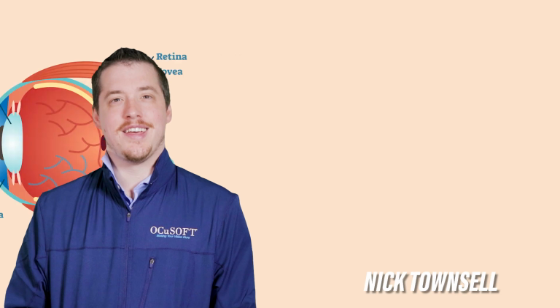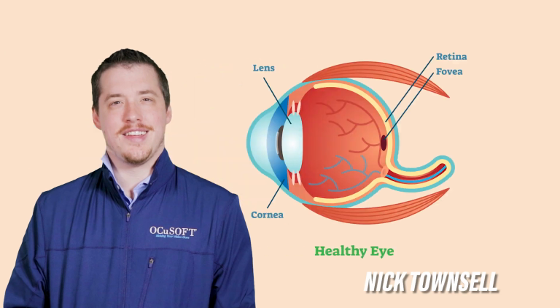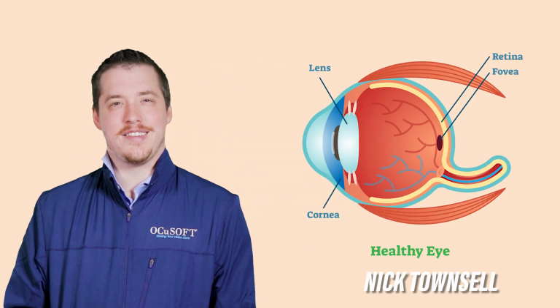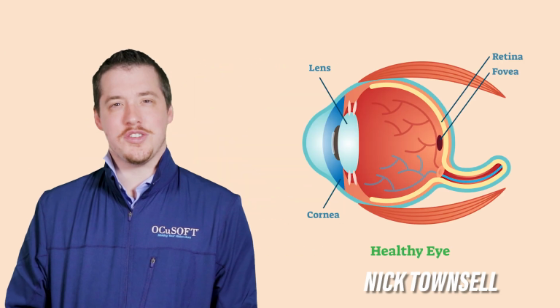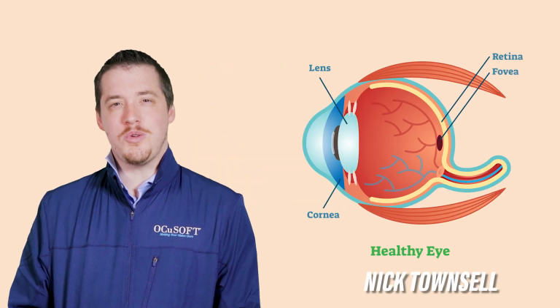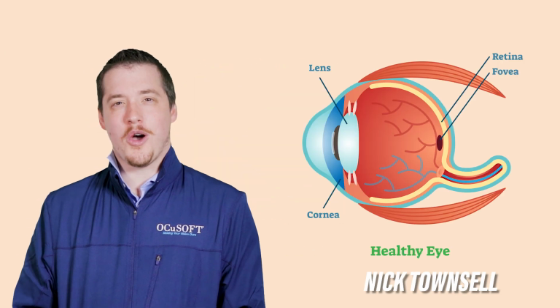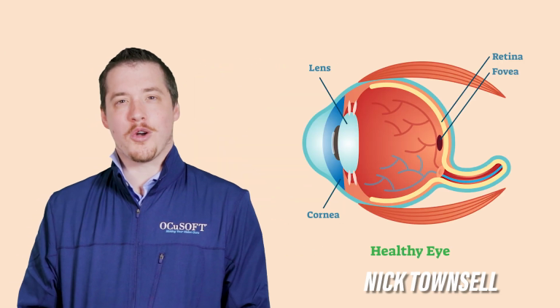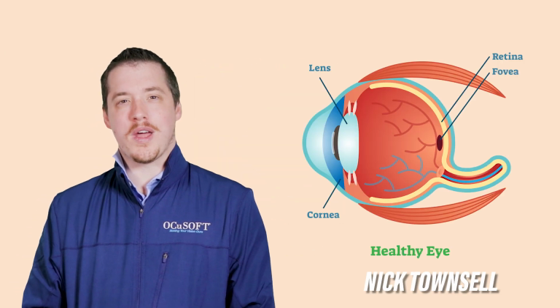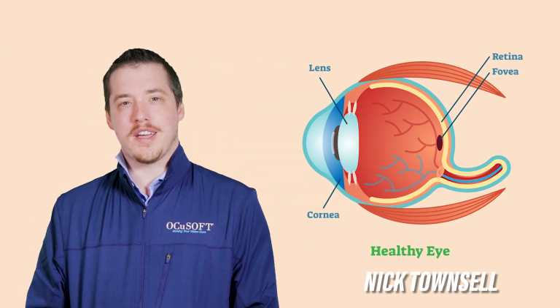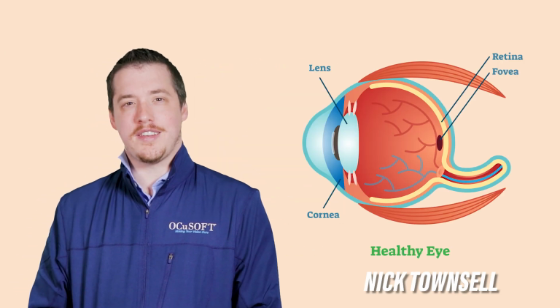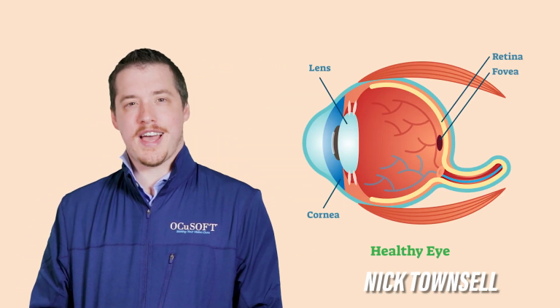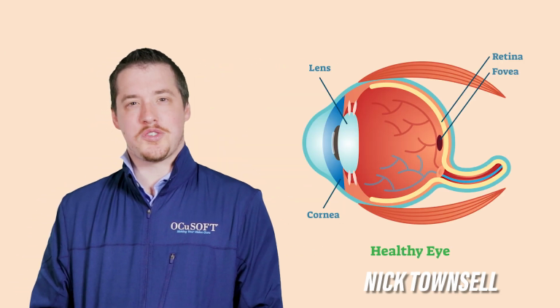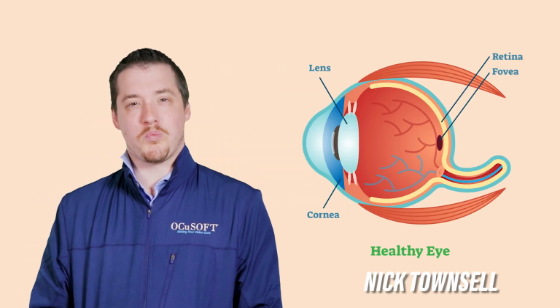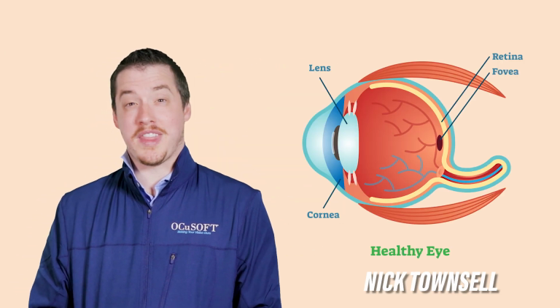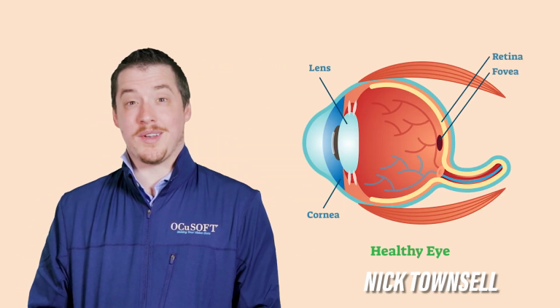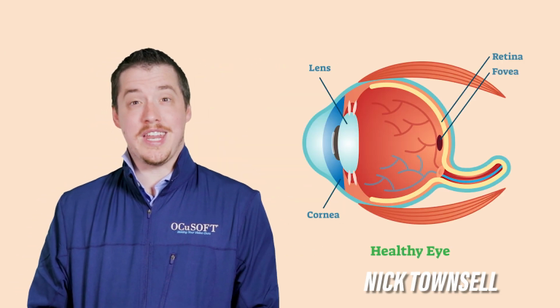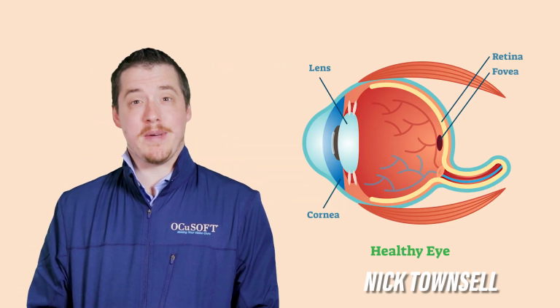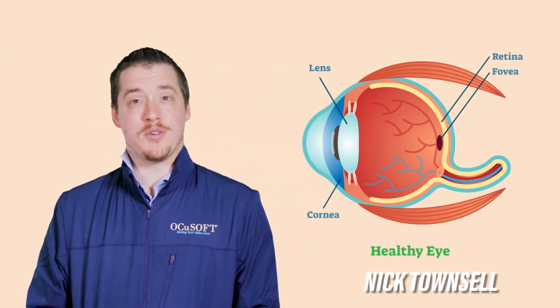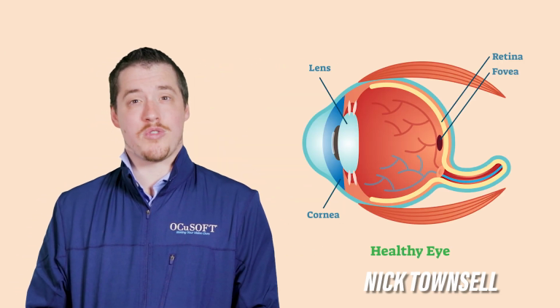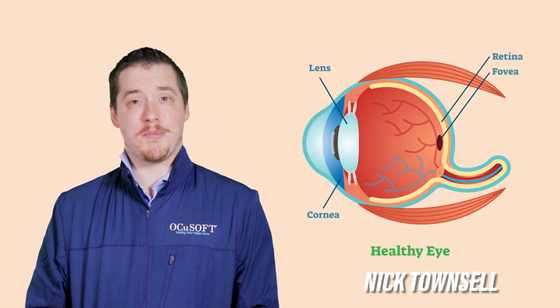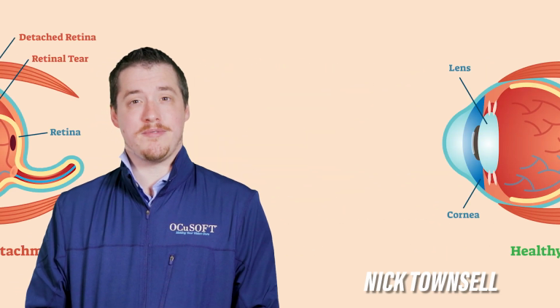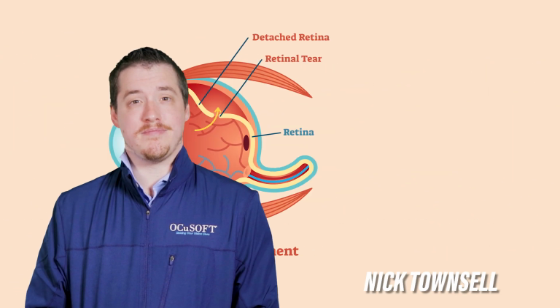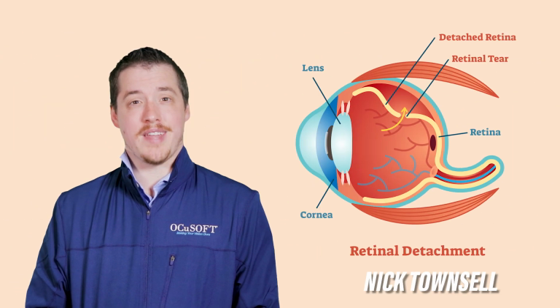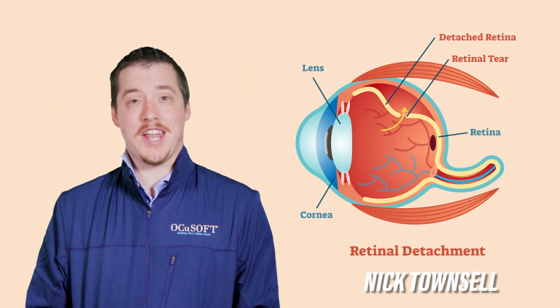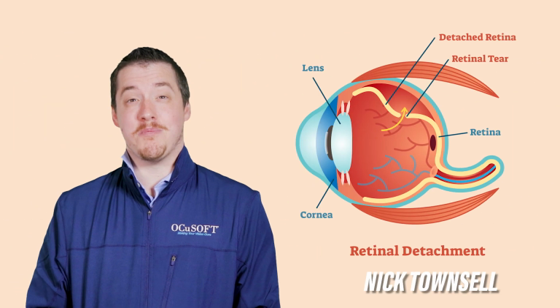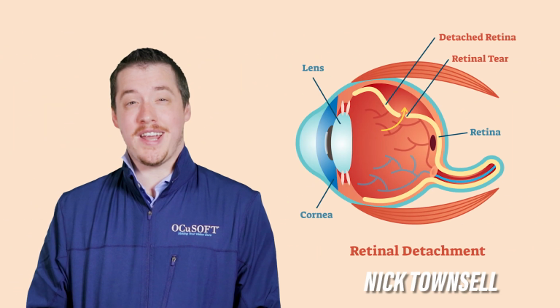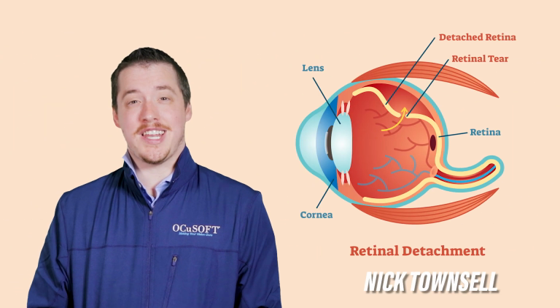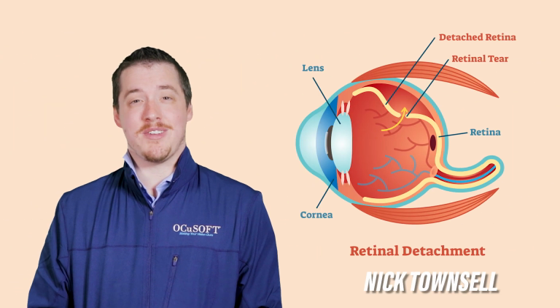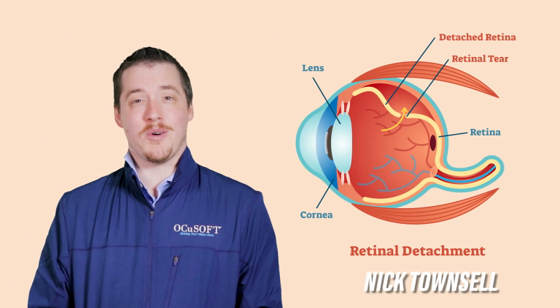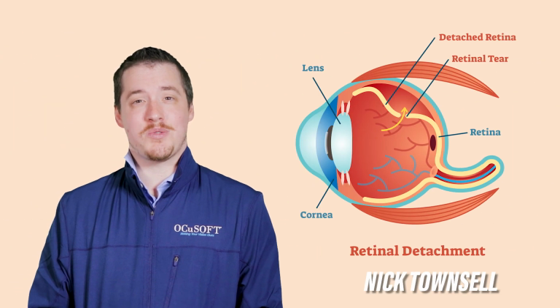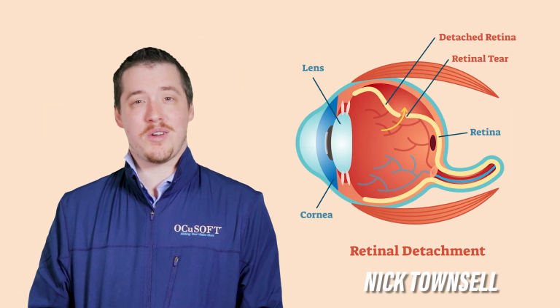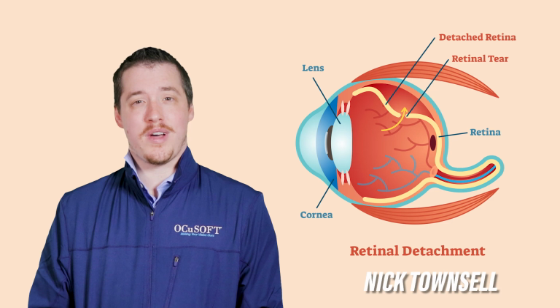Did you know your retina can detach without any major trauma, and you might not even notice right away?